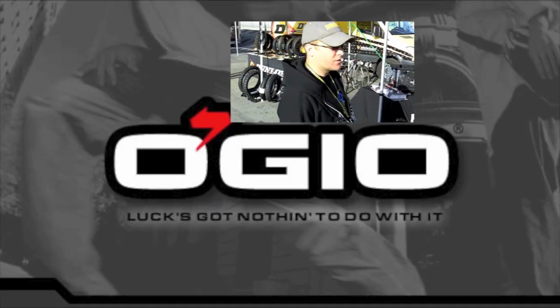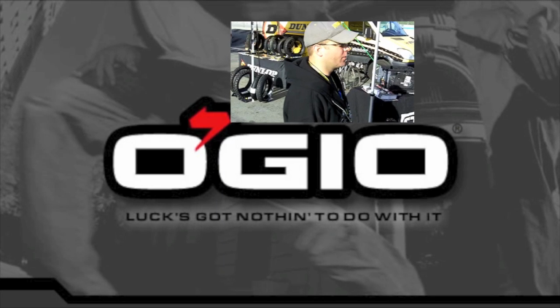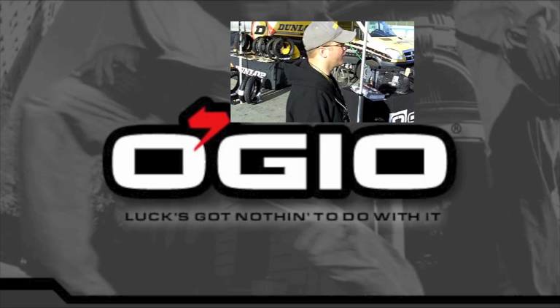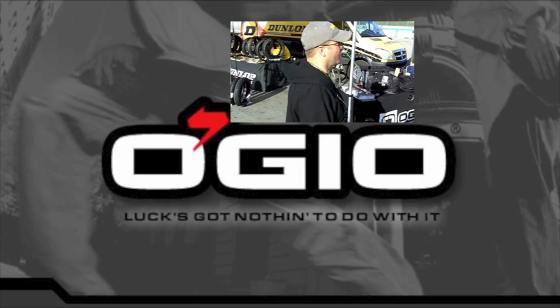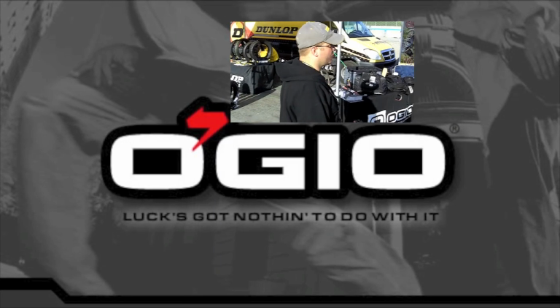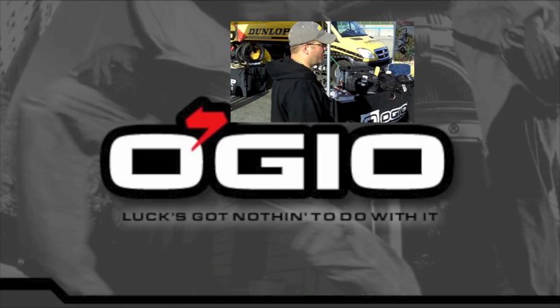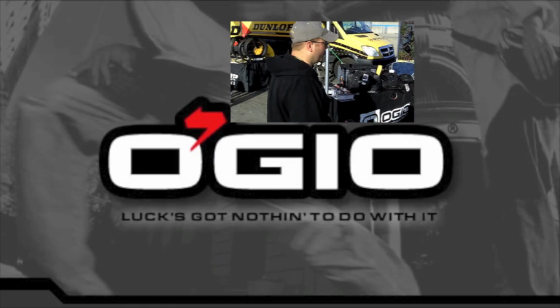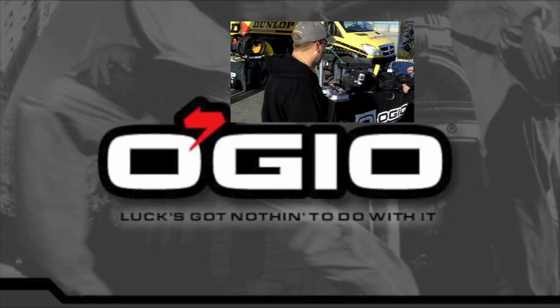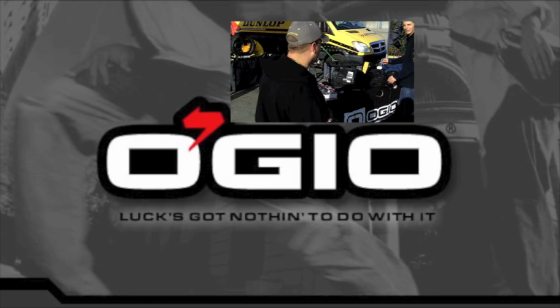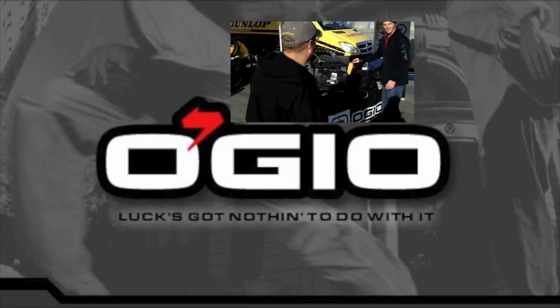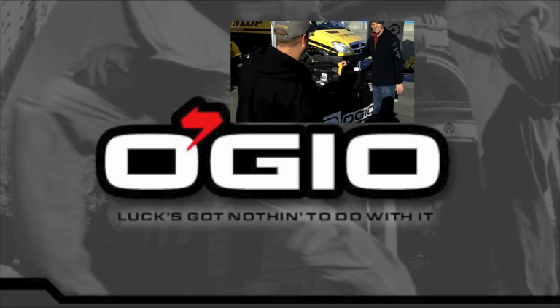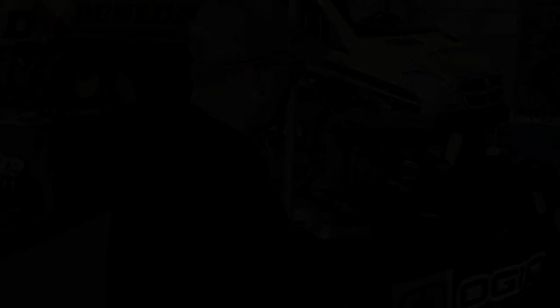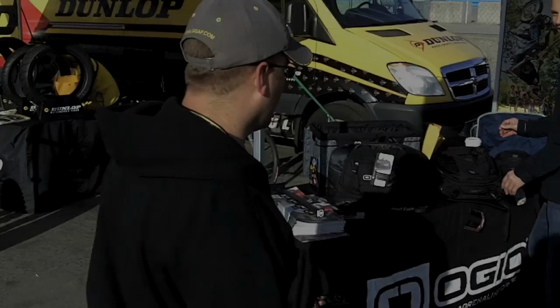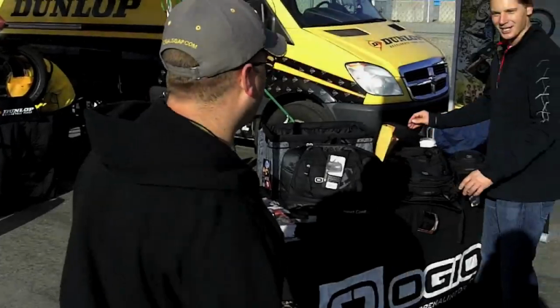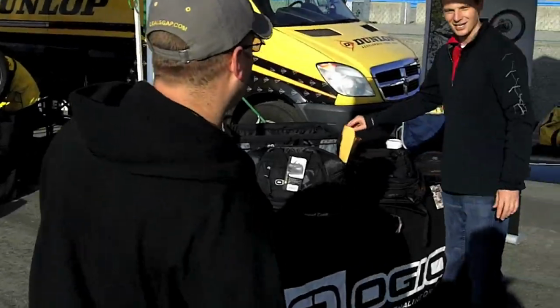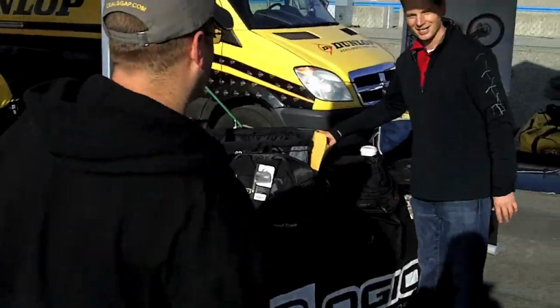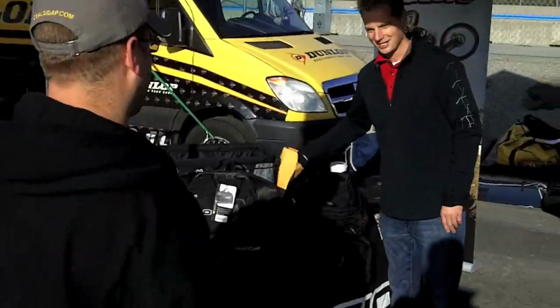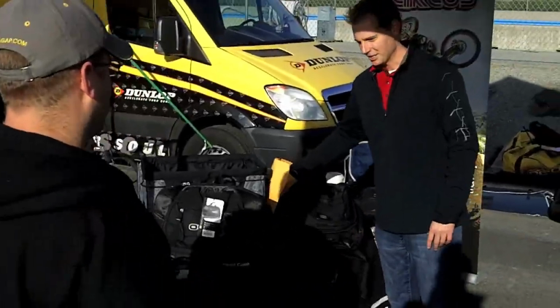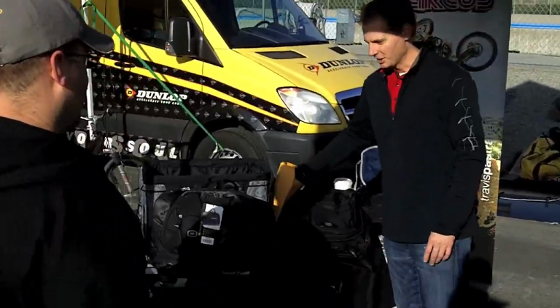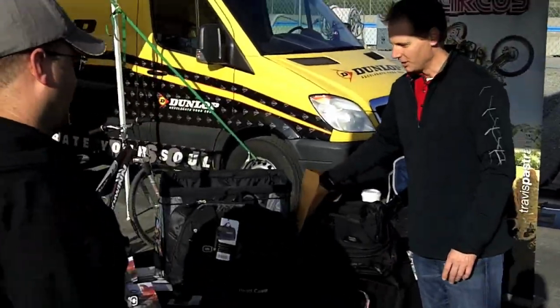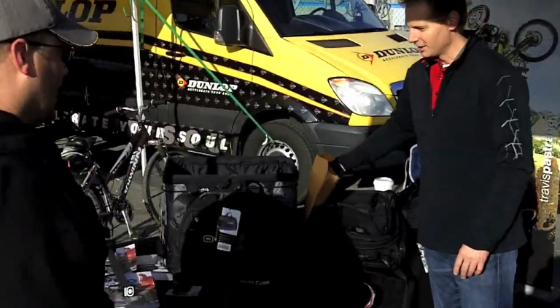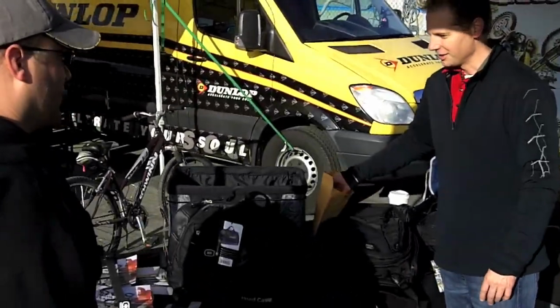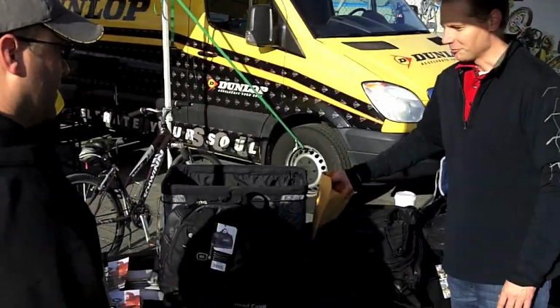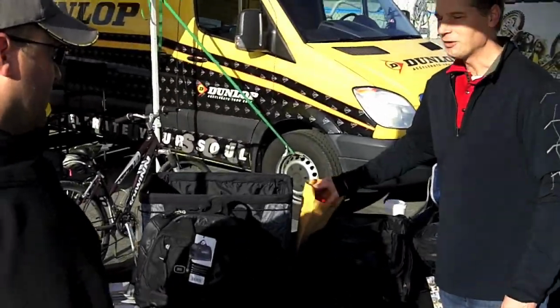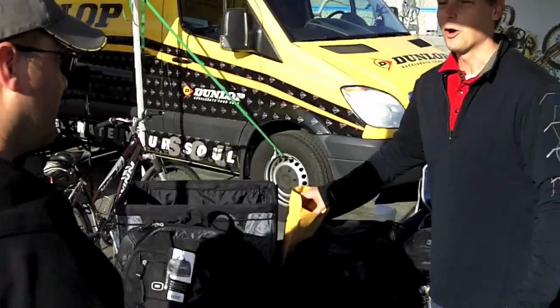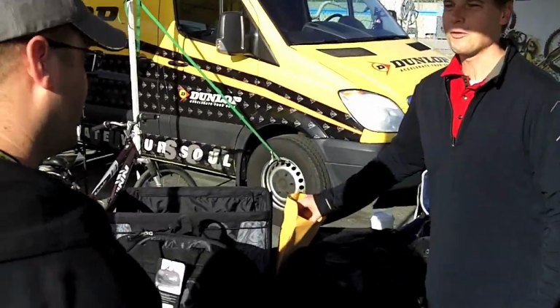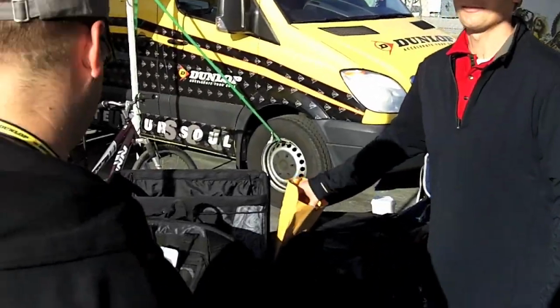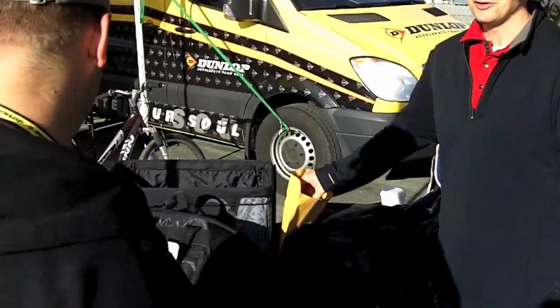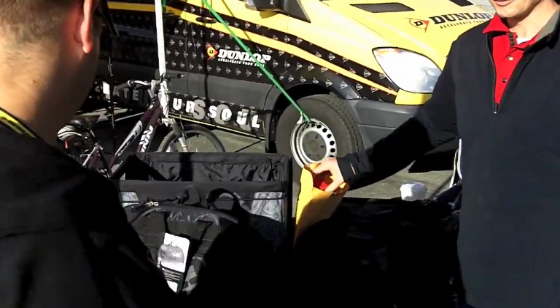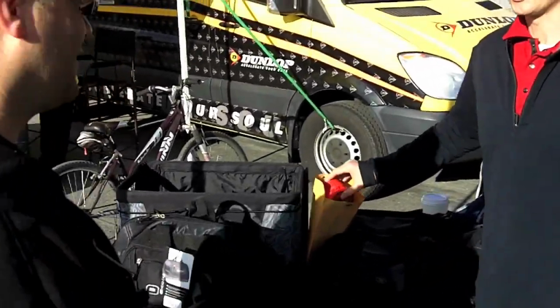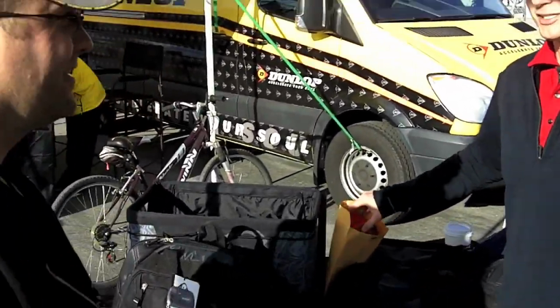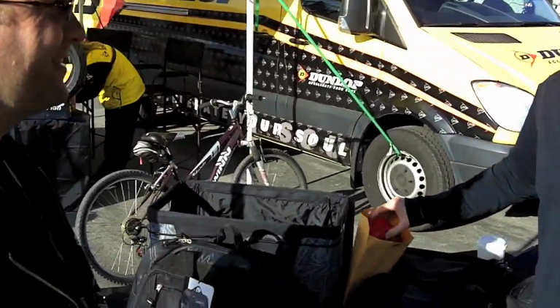So here we are in the OGIO booth. What have you got new for 2011? What don't we have here for 2011?